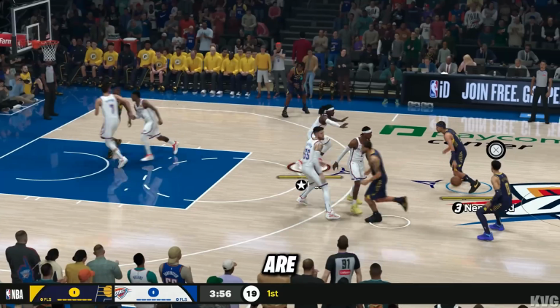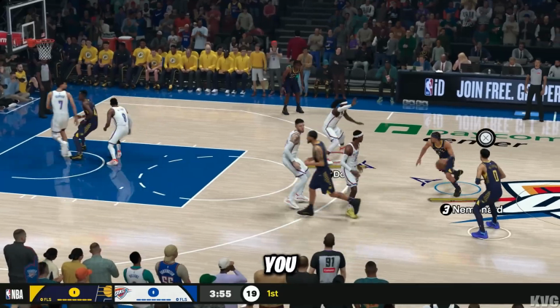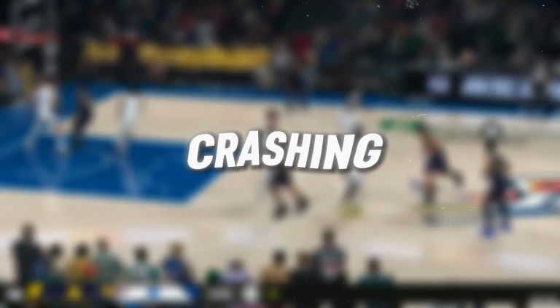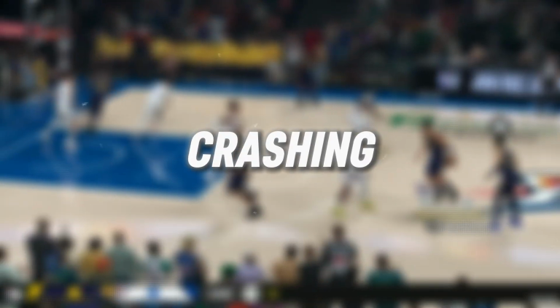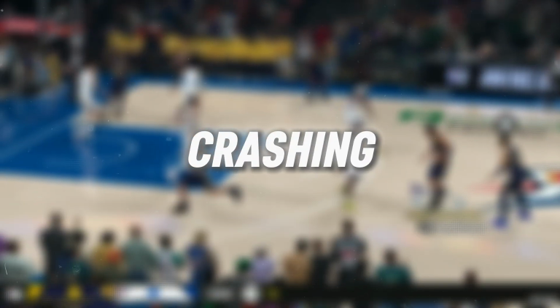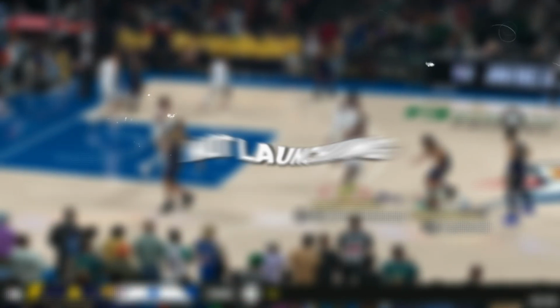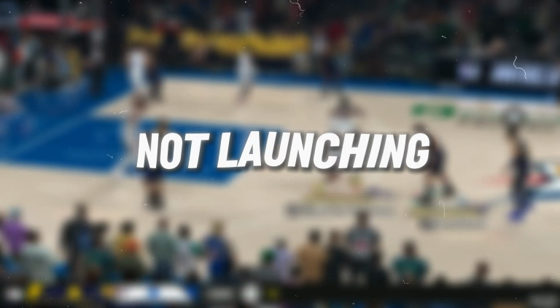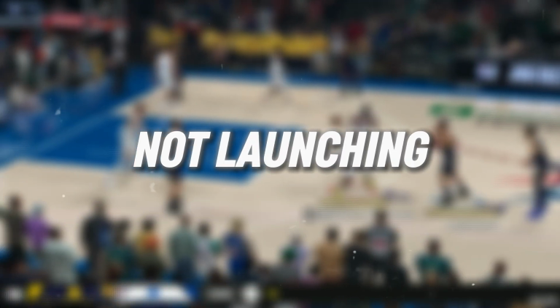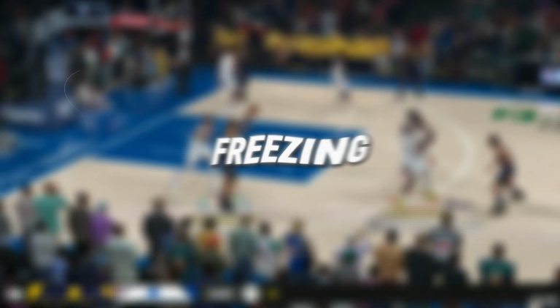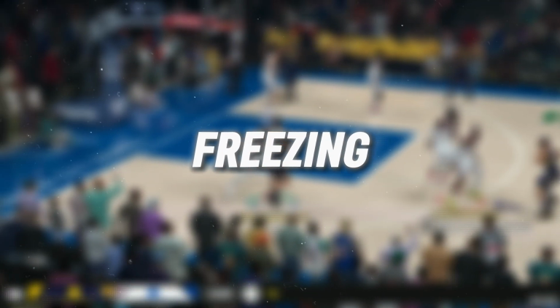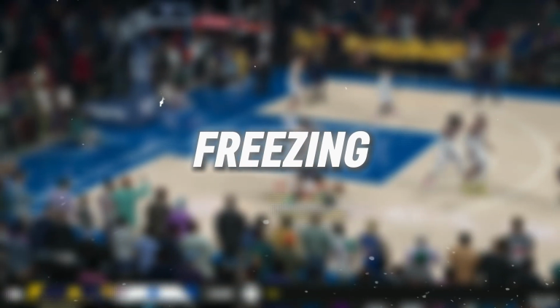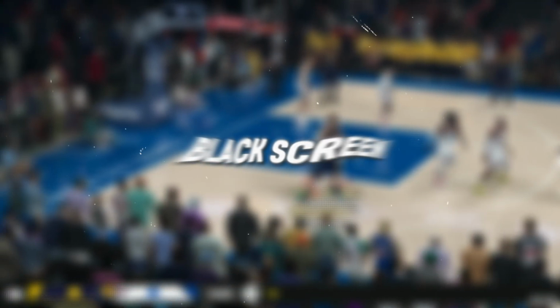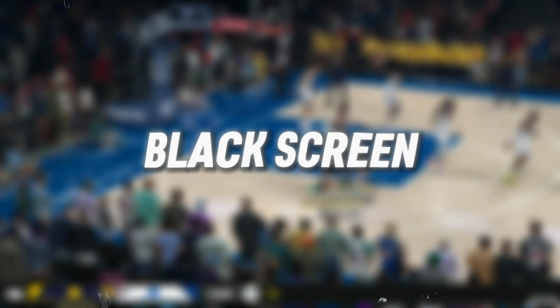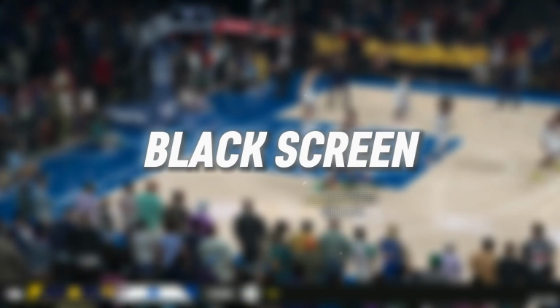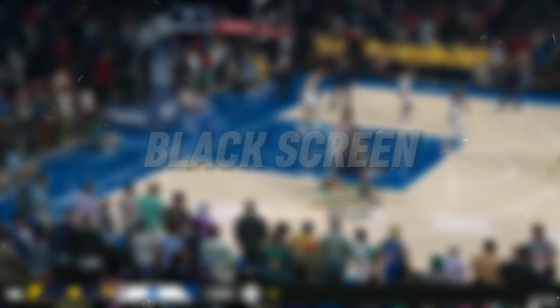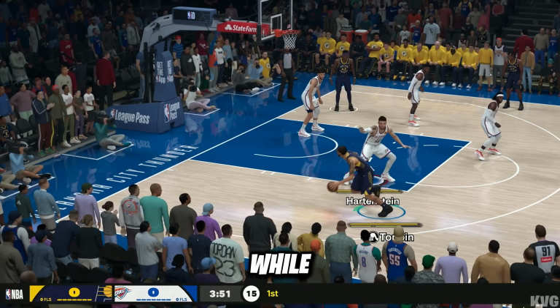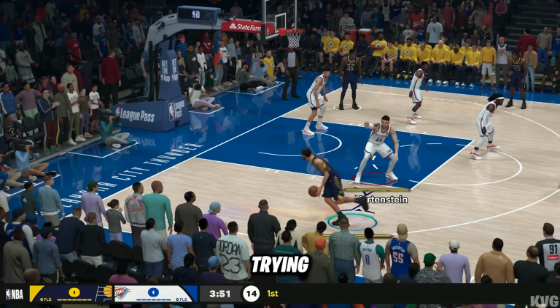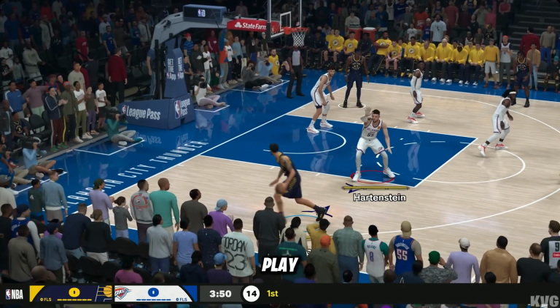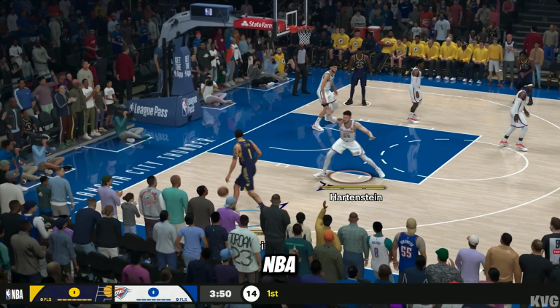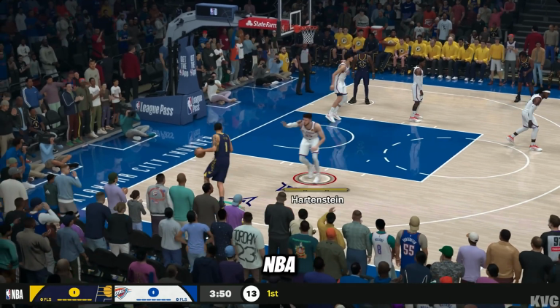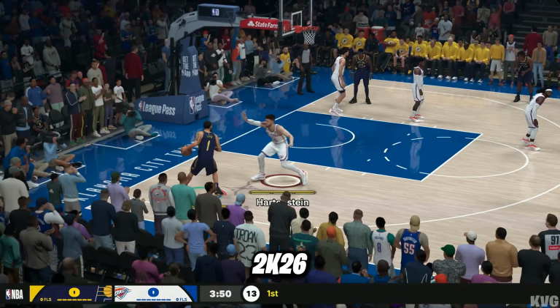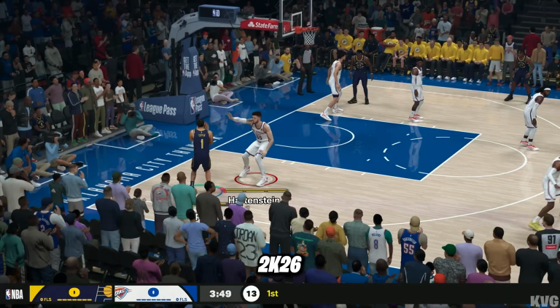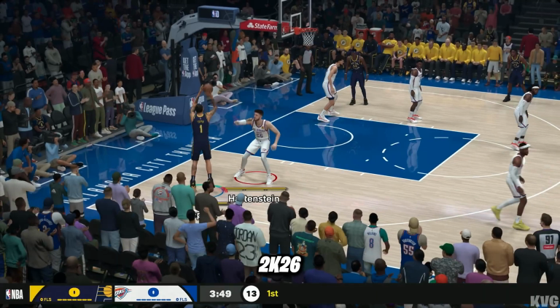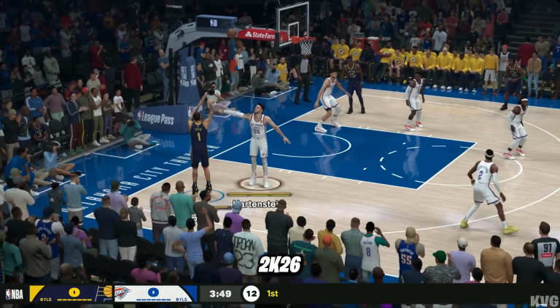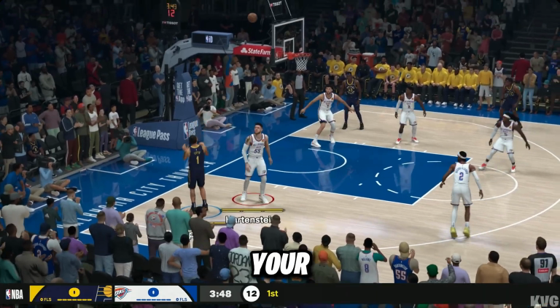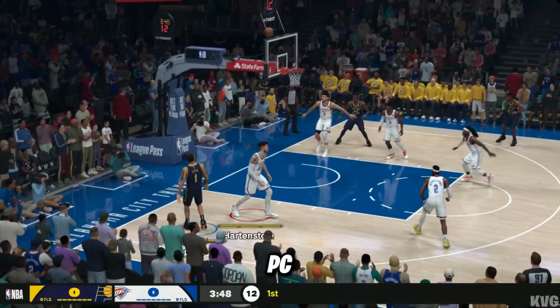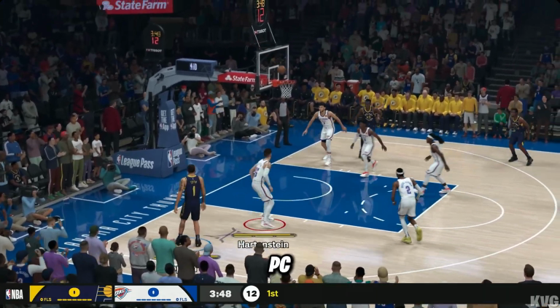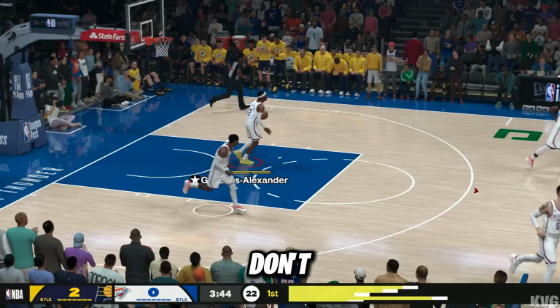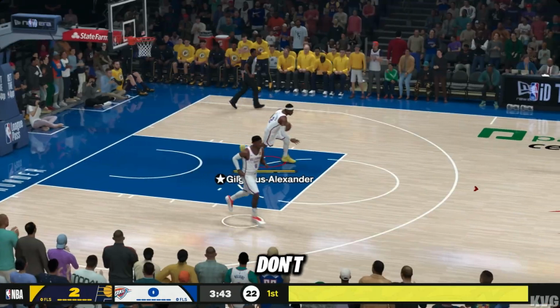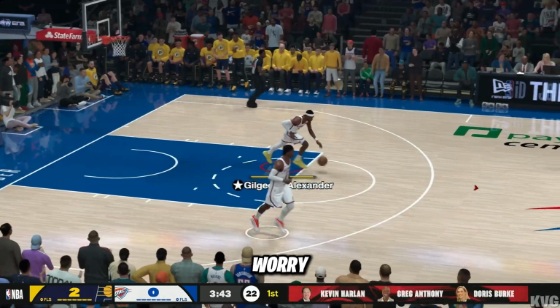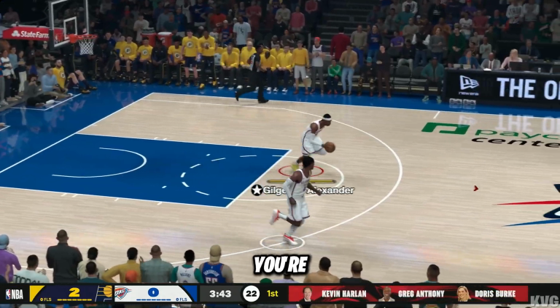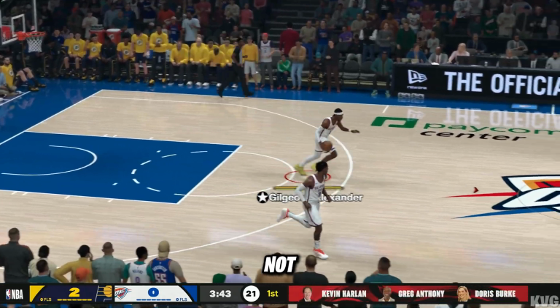Are you facing crashes, not launching, freezing, or even a black screen while trying to play NBA 2K26 on your PC? Don't worry, you're not alone.